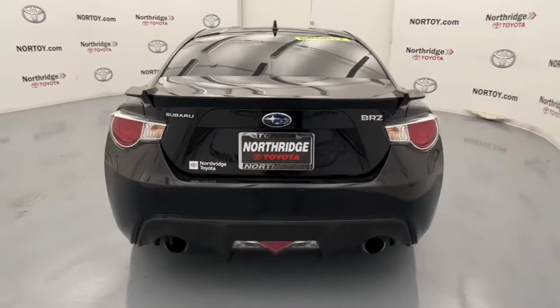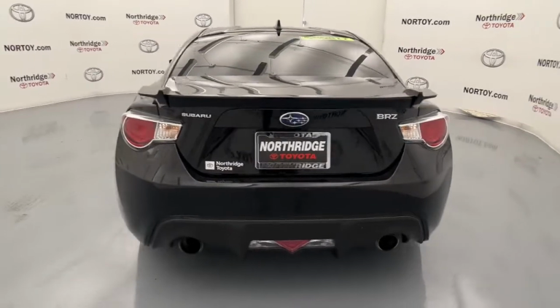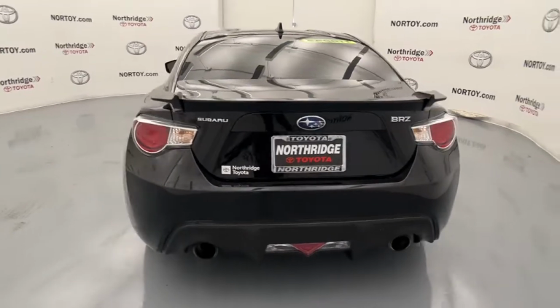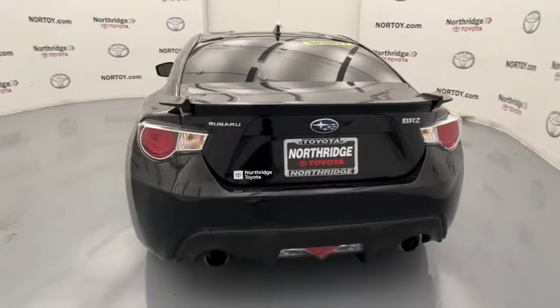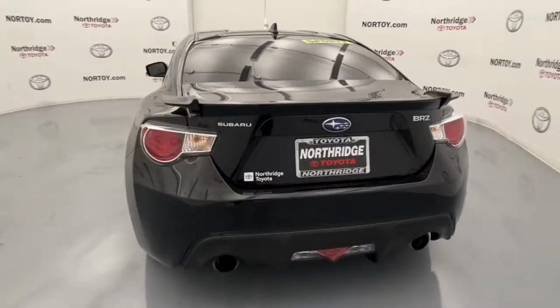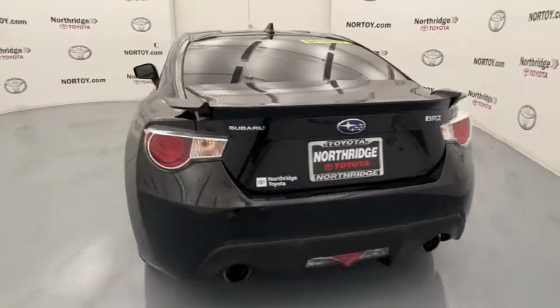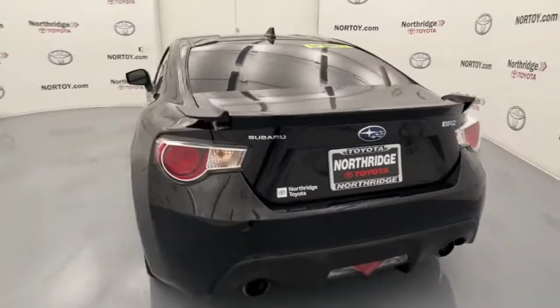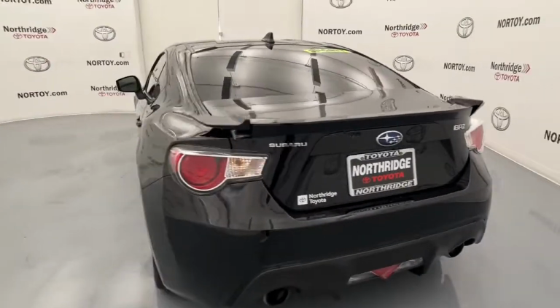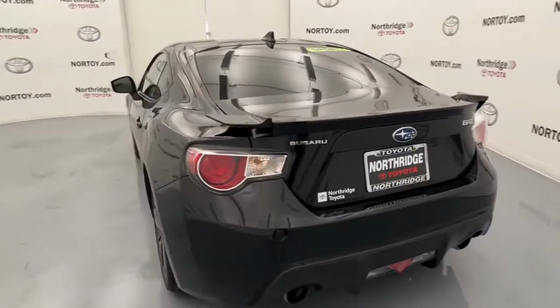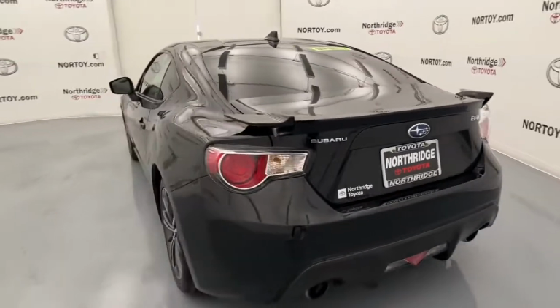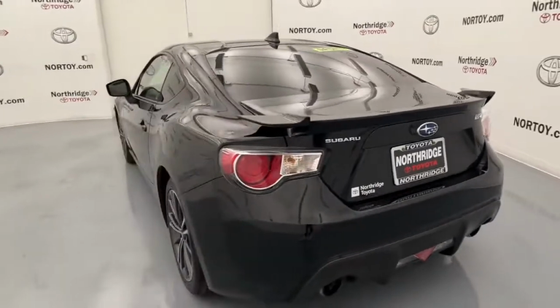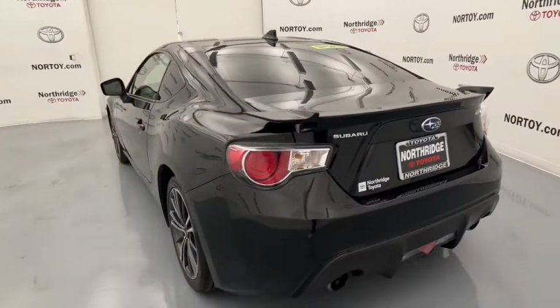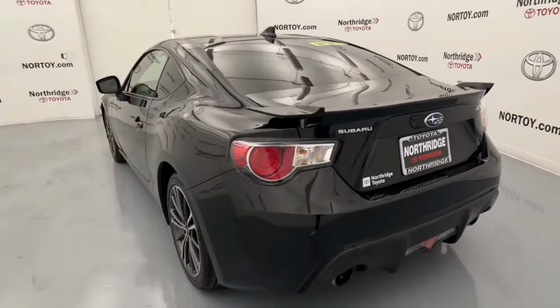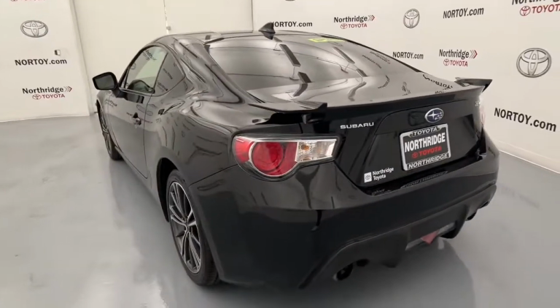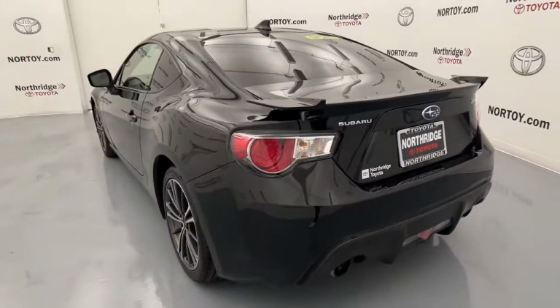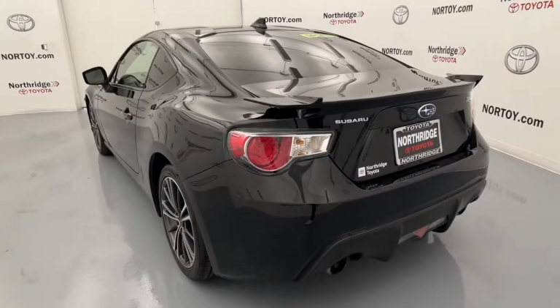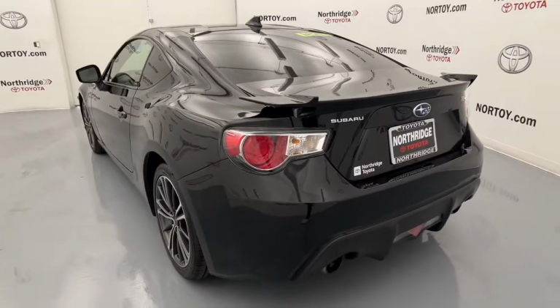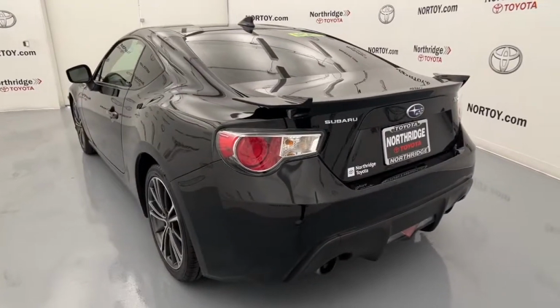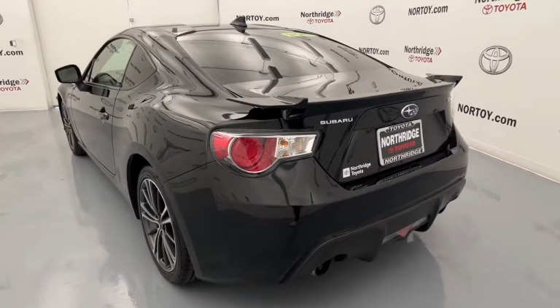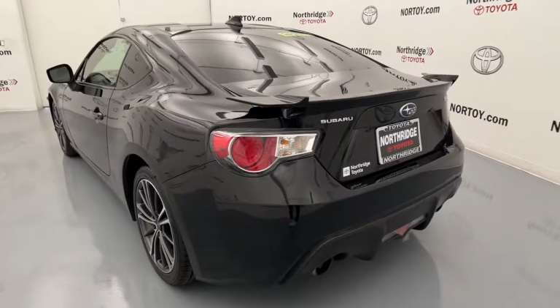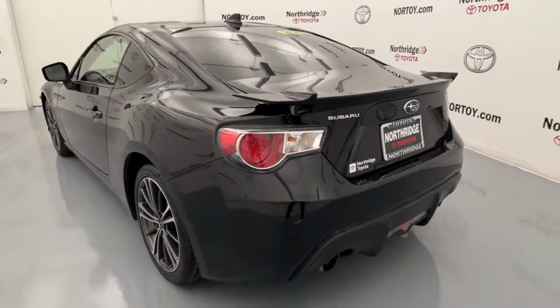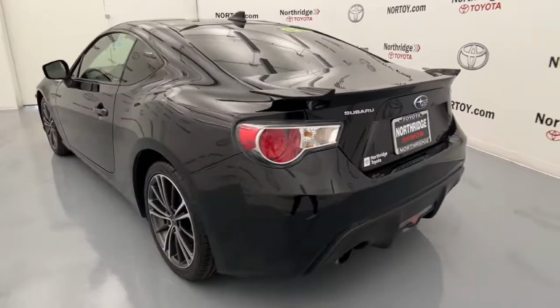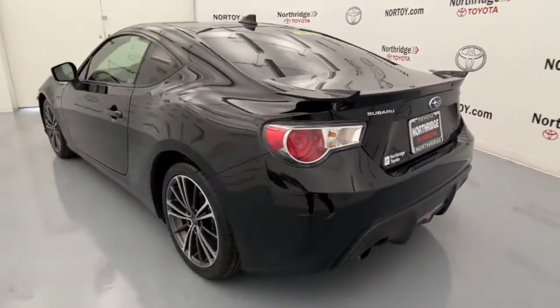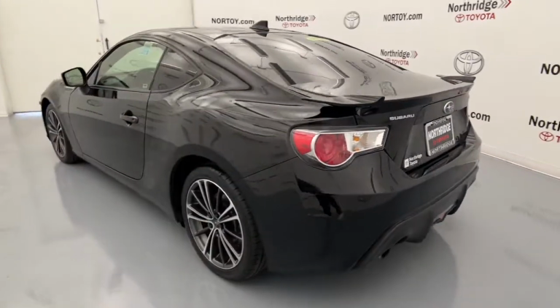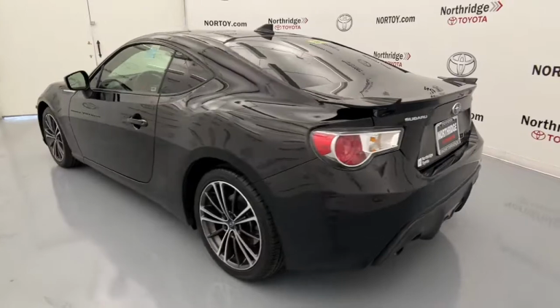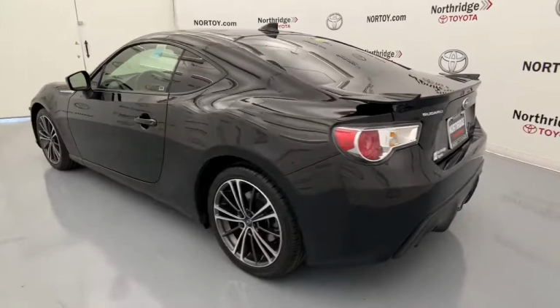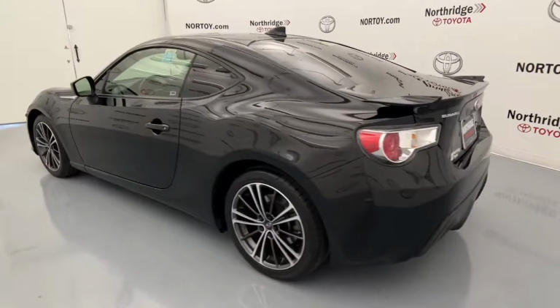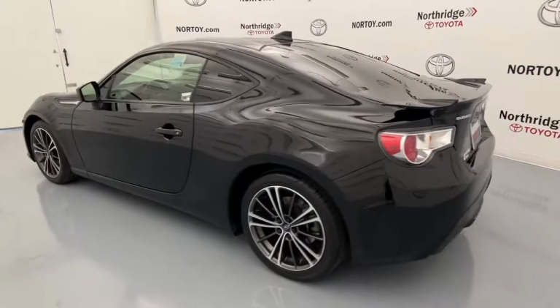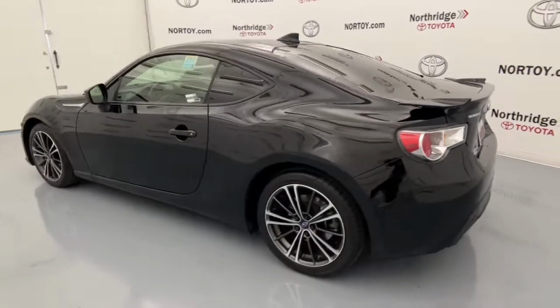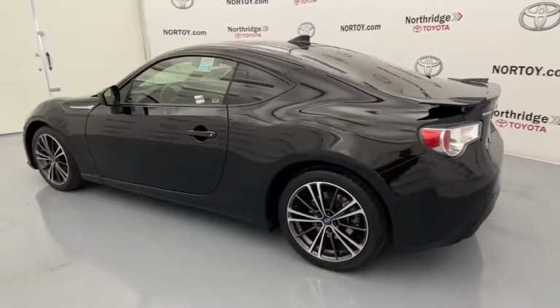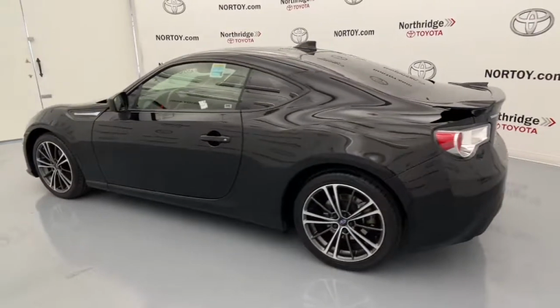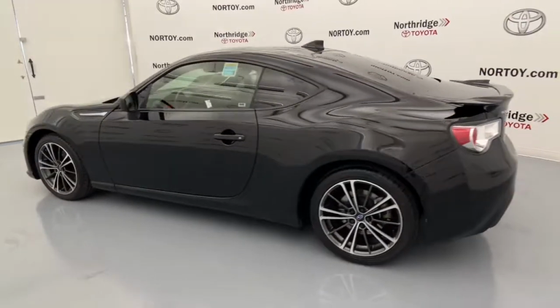Sensual, exhilarating, and surprisingly affordable, this athletic coupe offers authentic thrills.